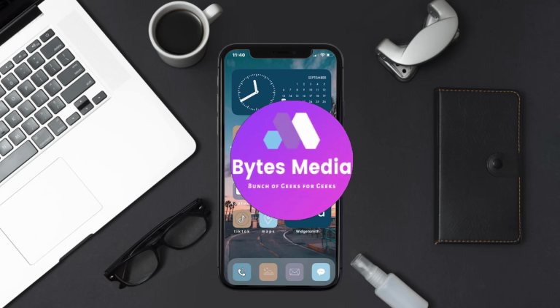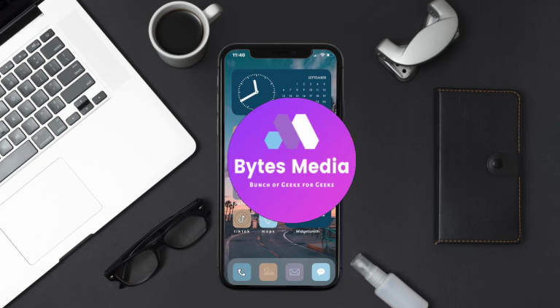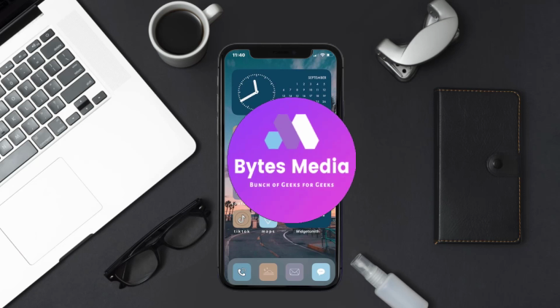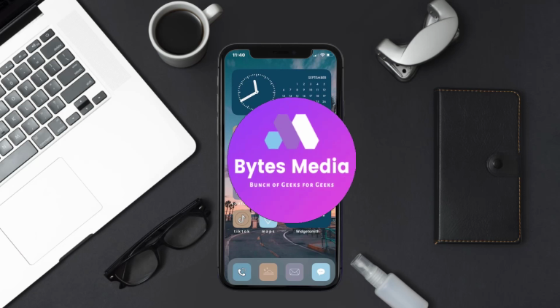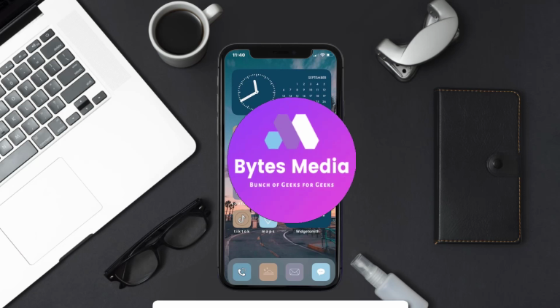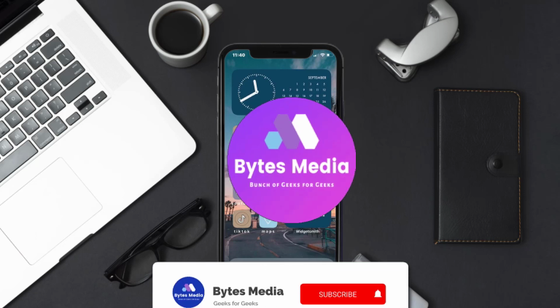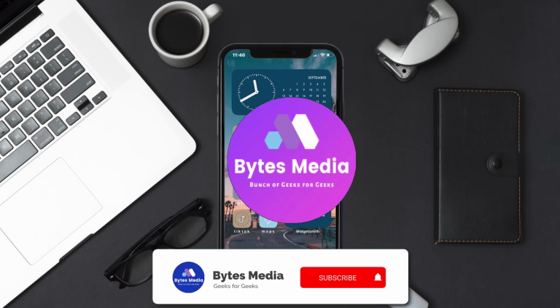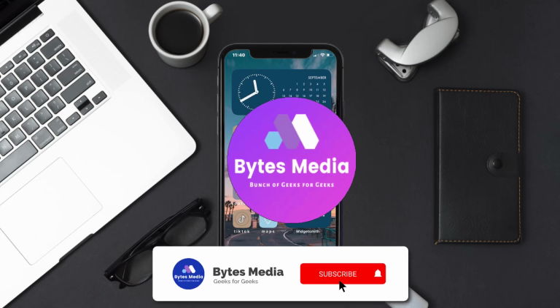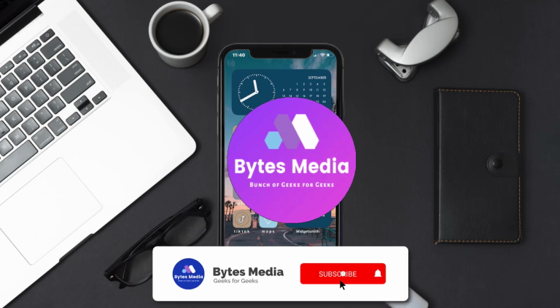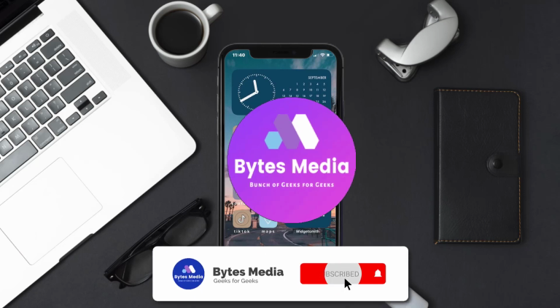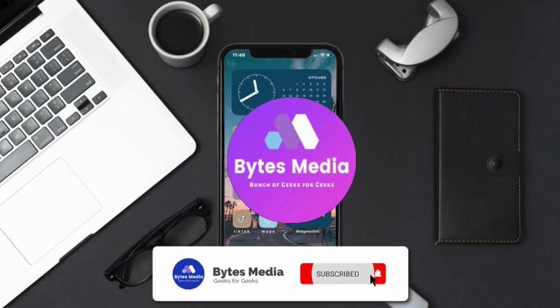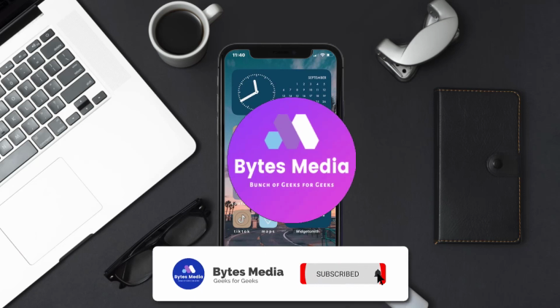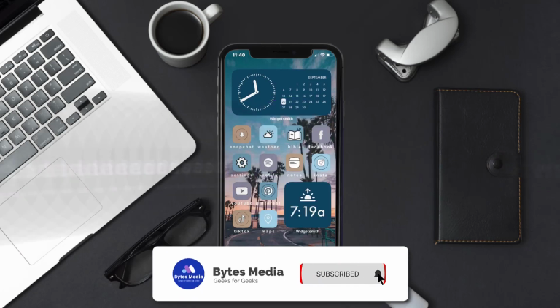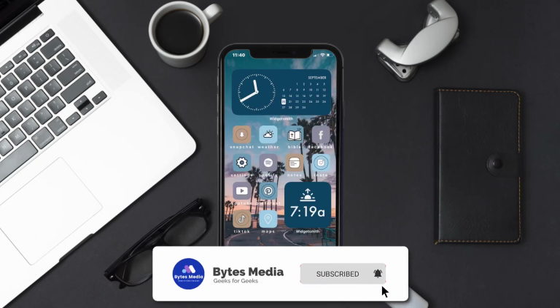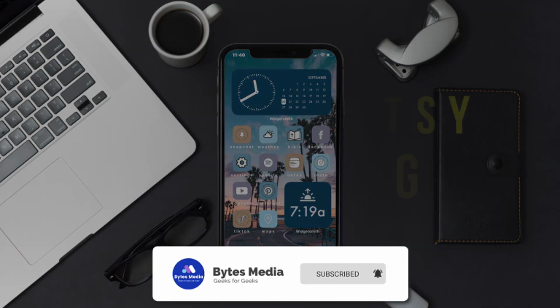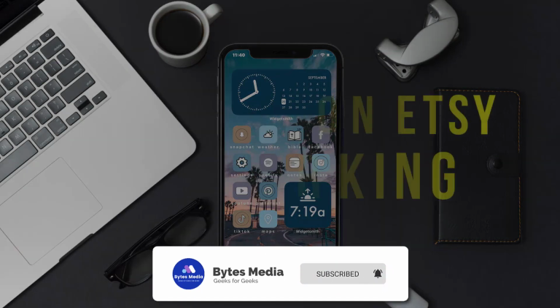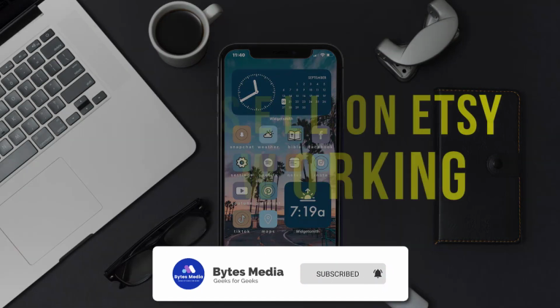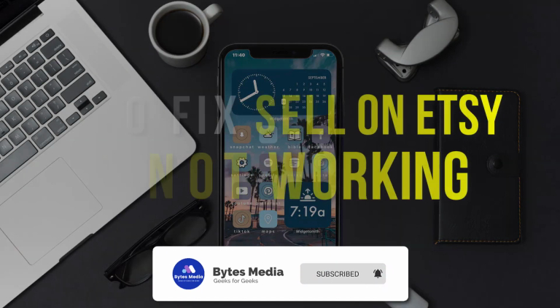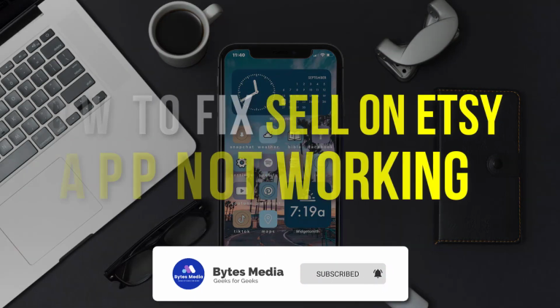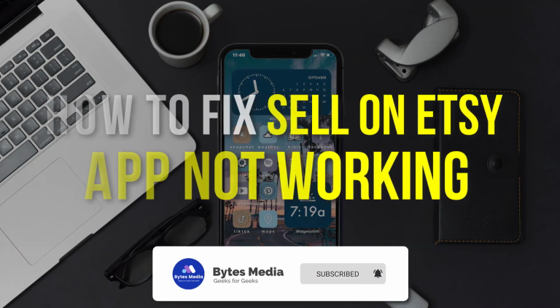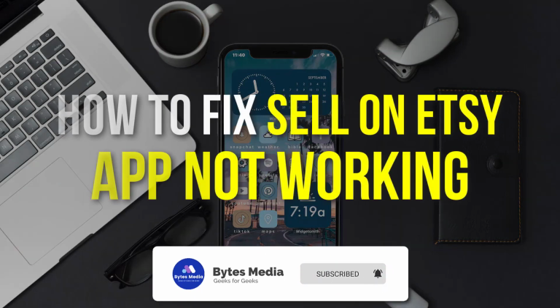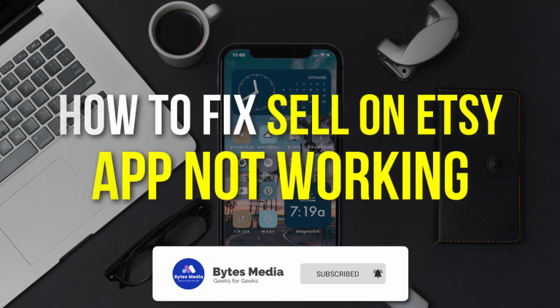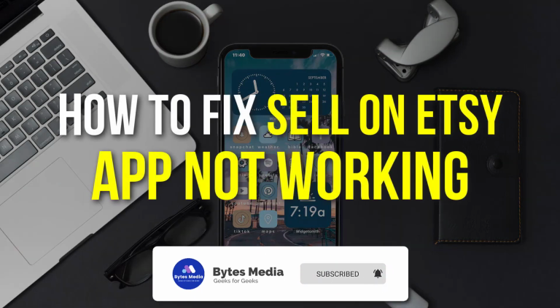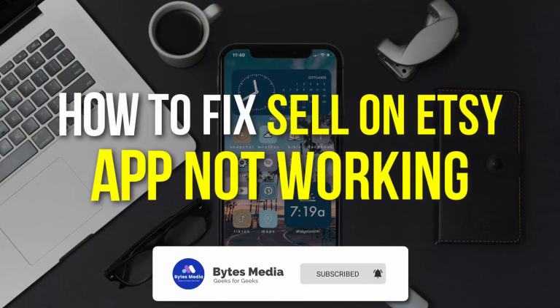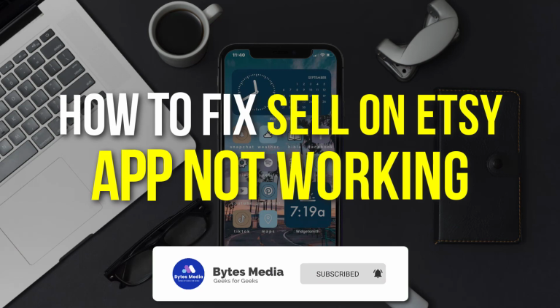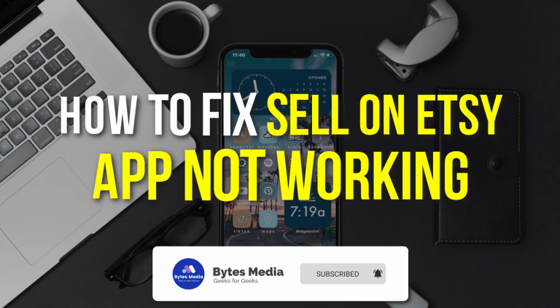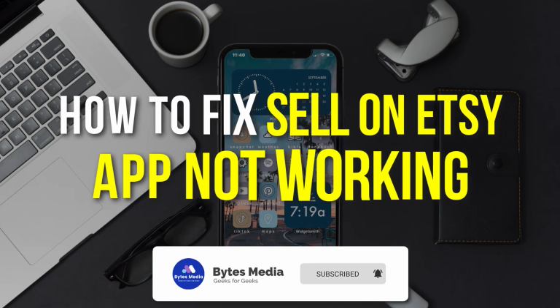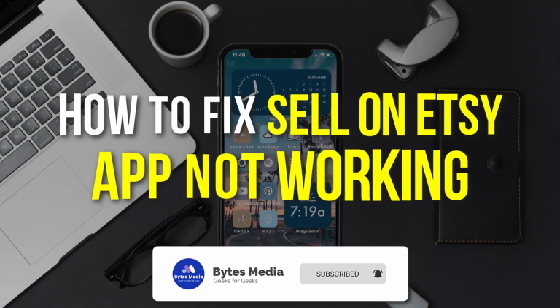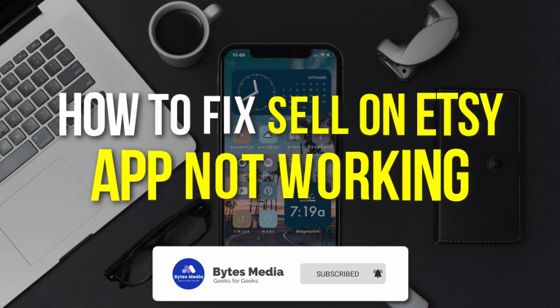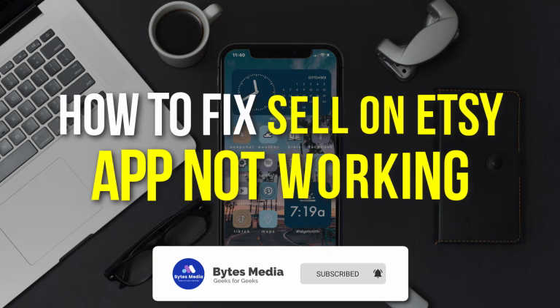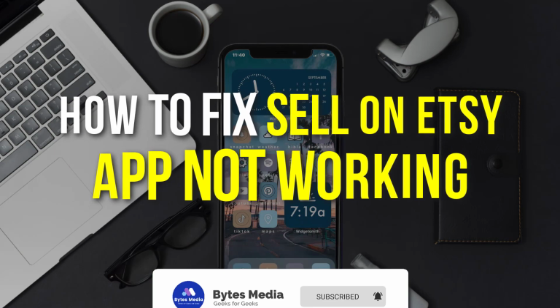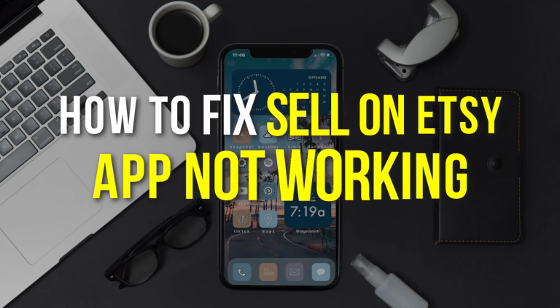Hey guys, I'm Anna and today I'm going to show you how to fix Sell on Etsy mobile app not working.